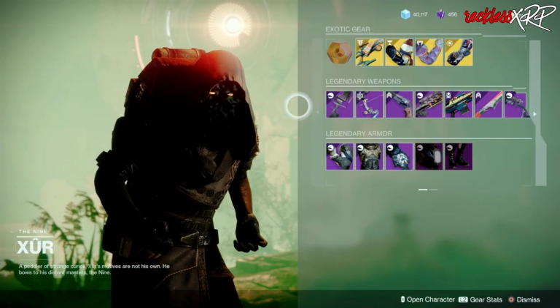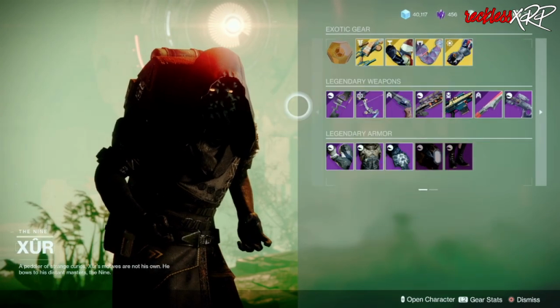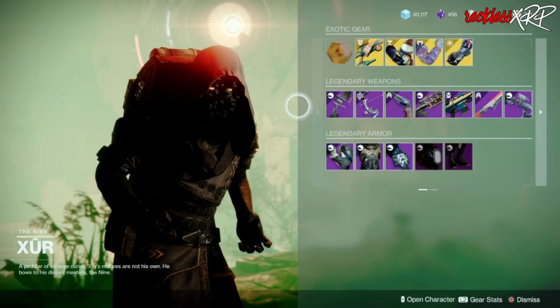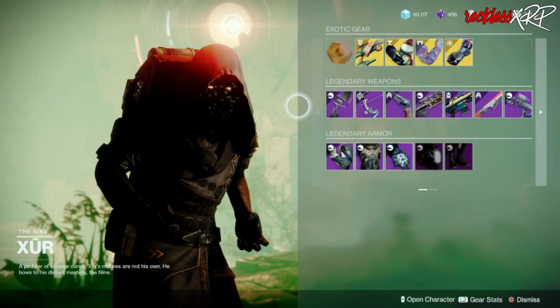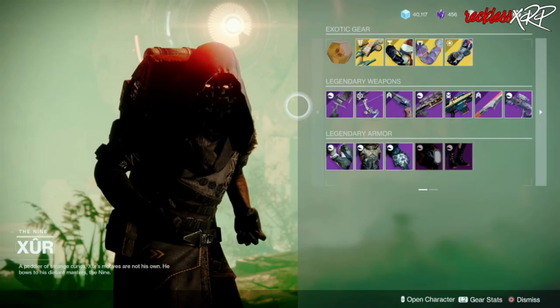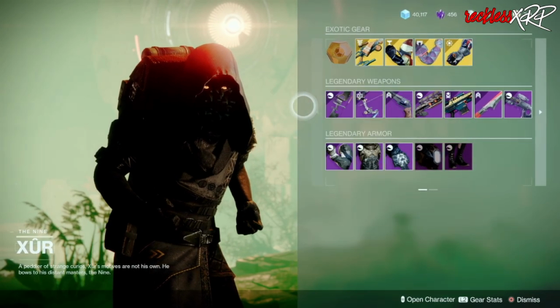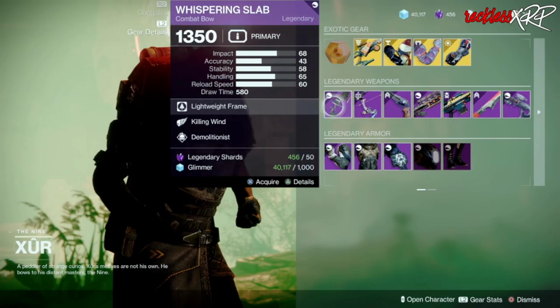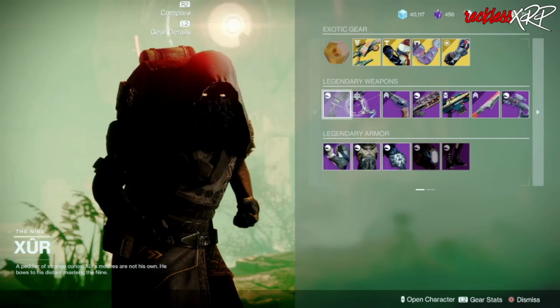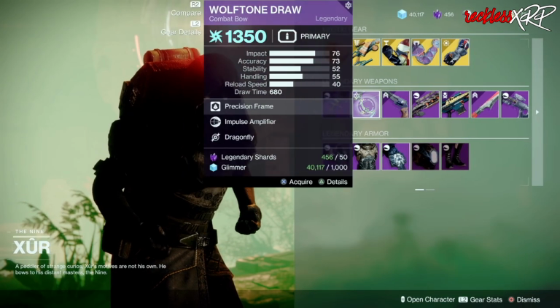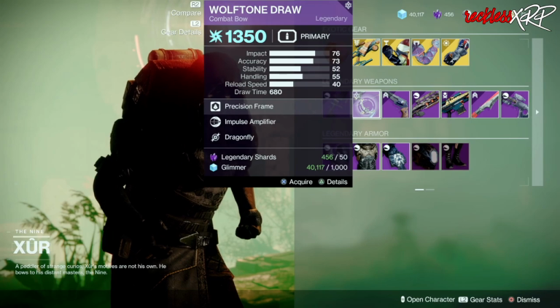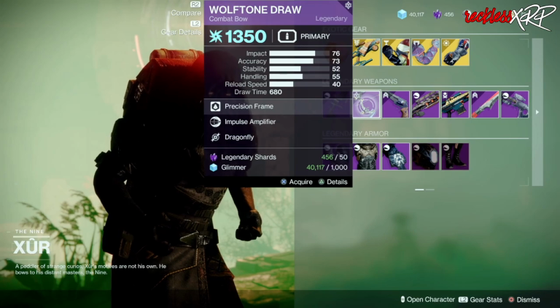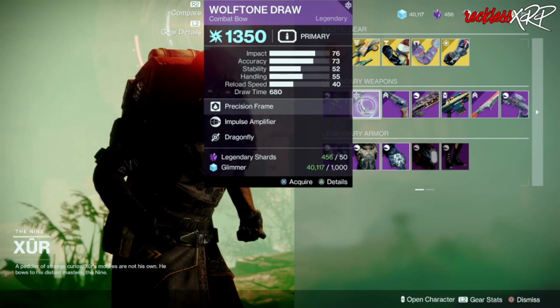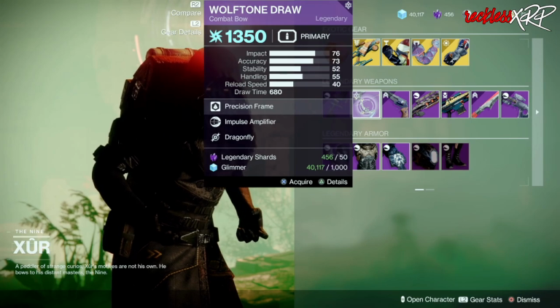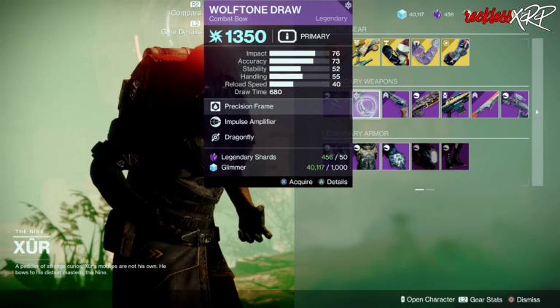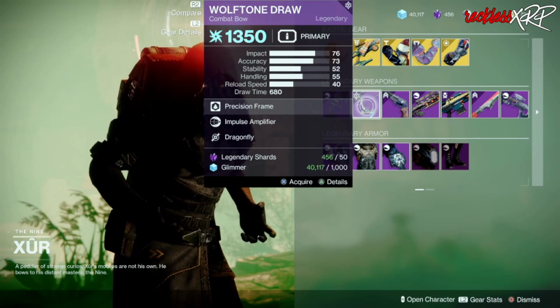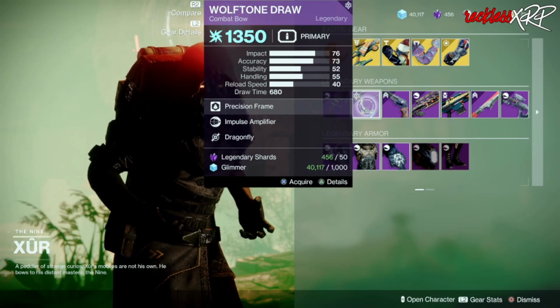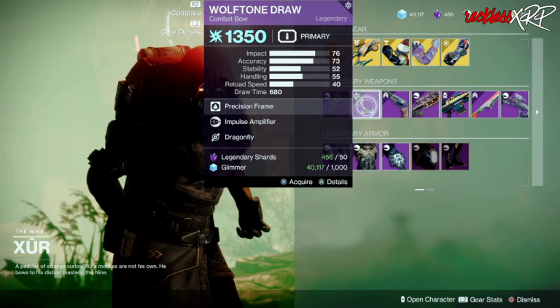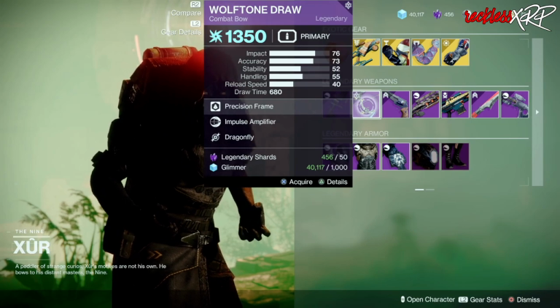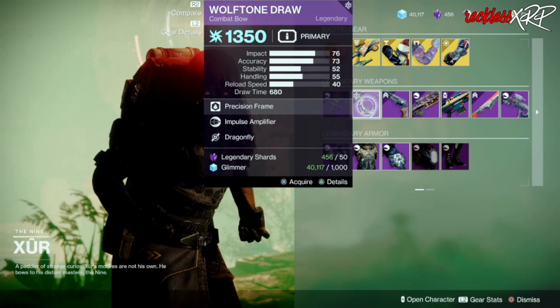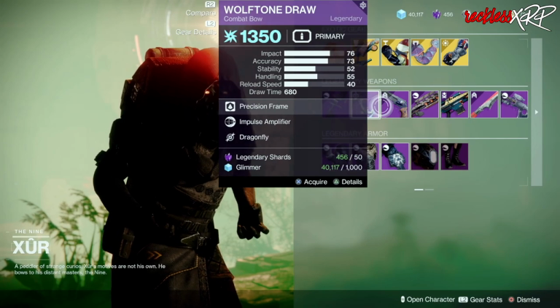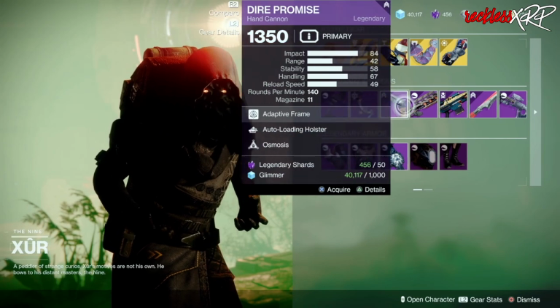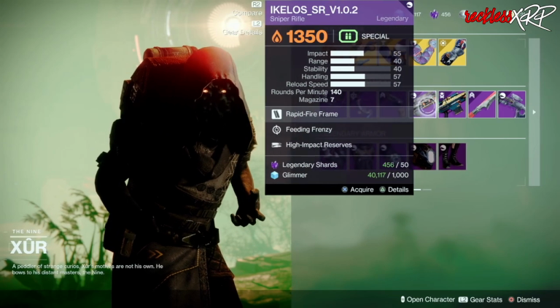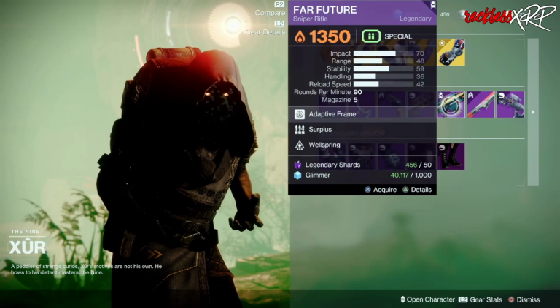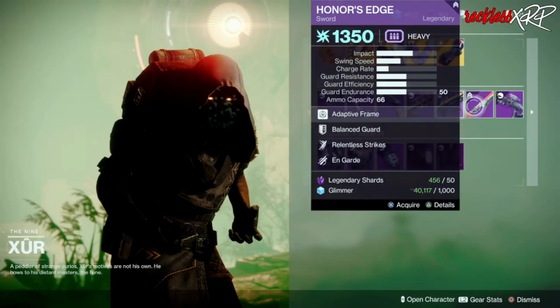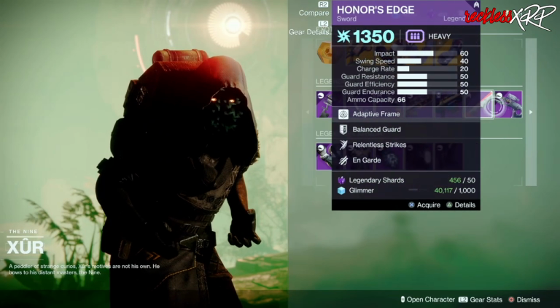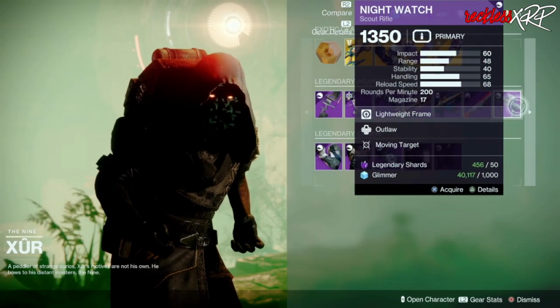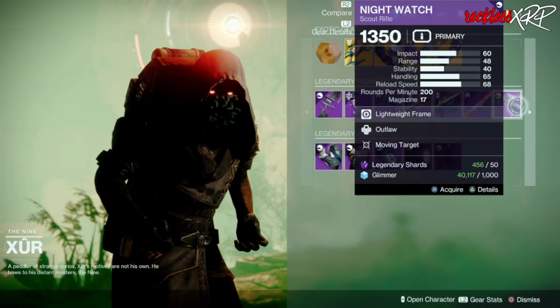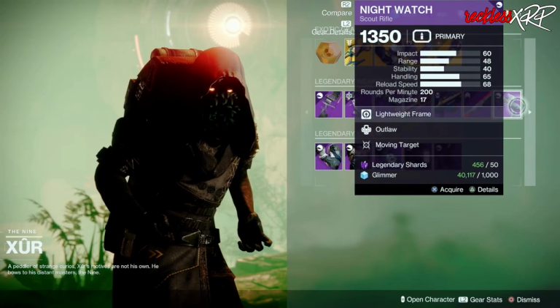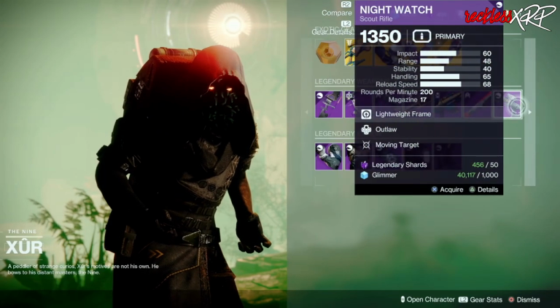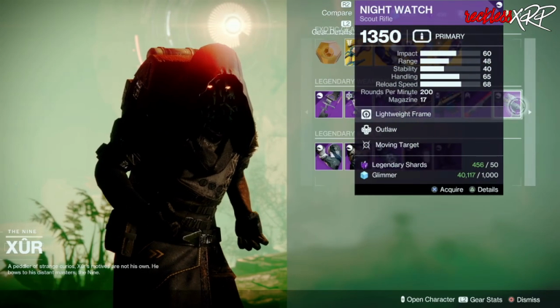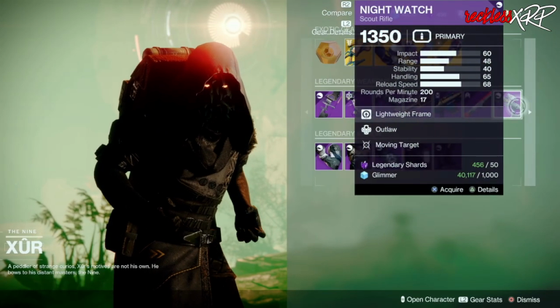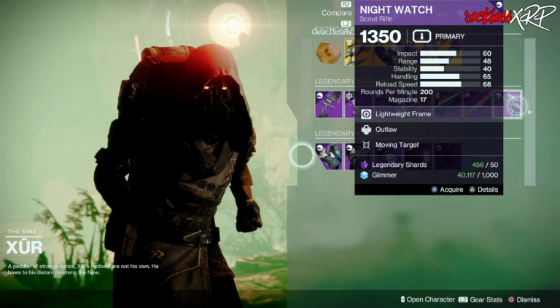As for Legendary Weapons, go ahead and pick up this Wolf Tone Draw, as well as this Nightwatch.